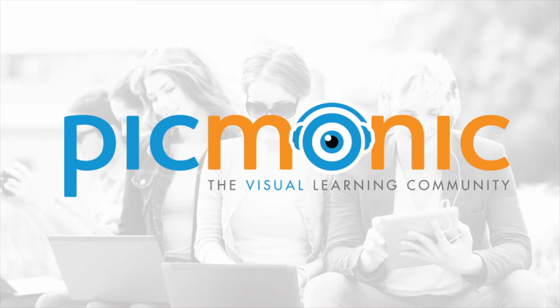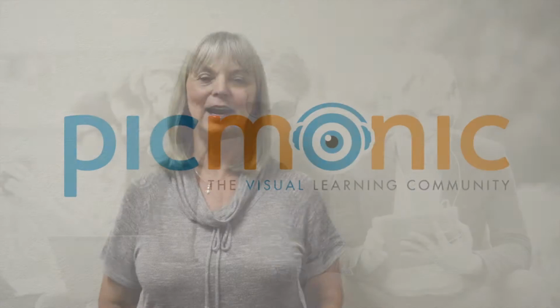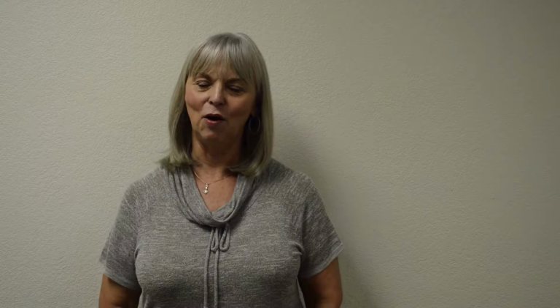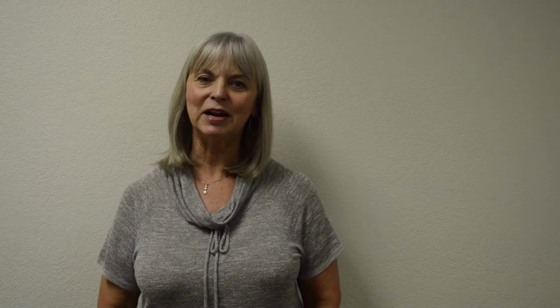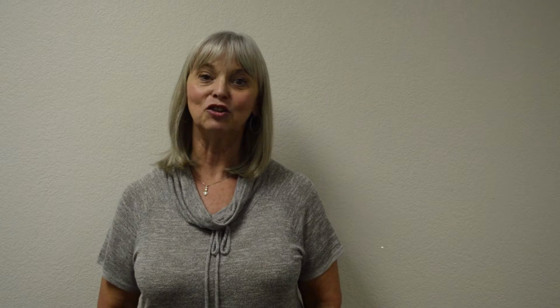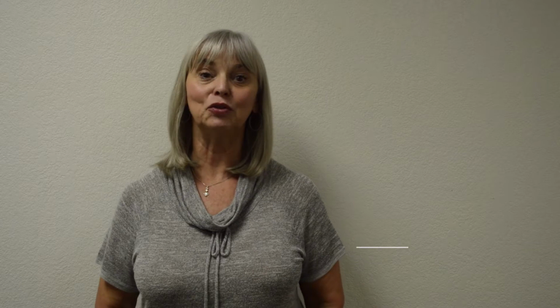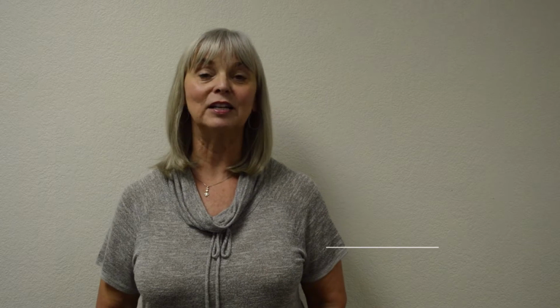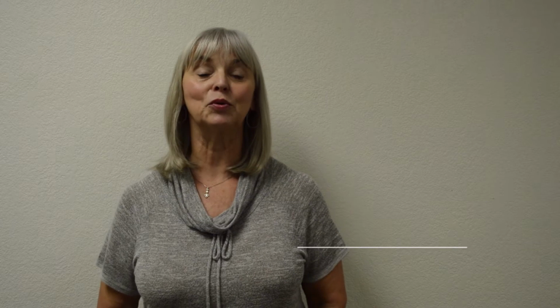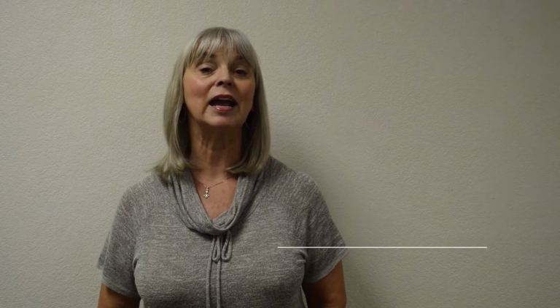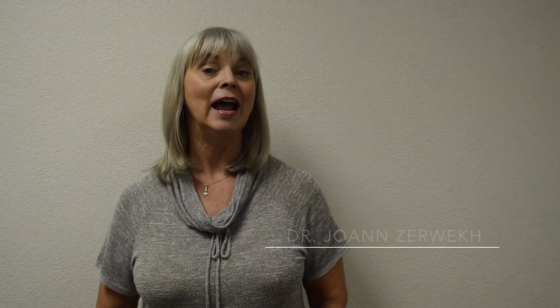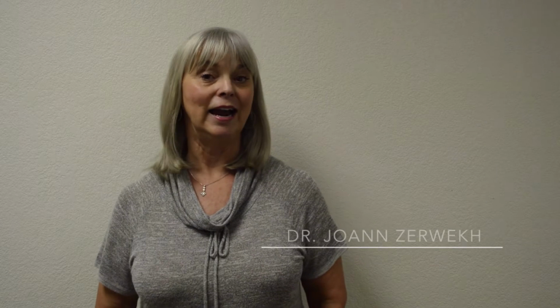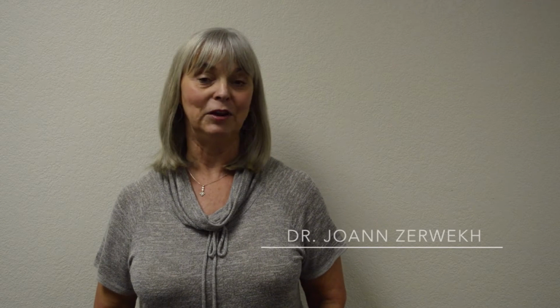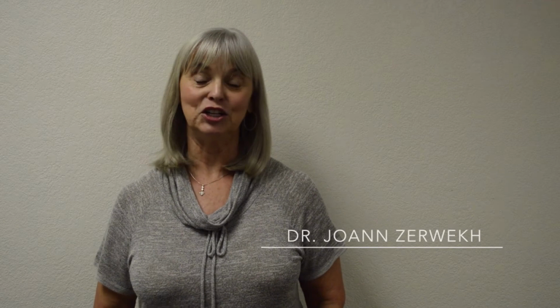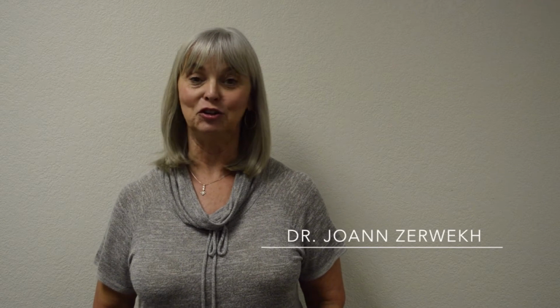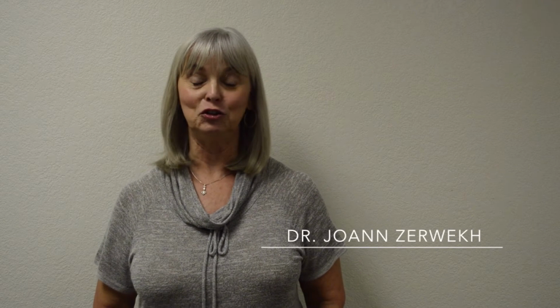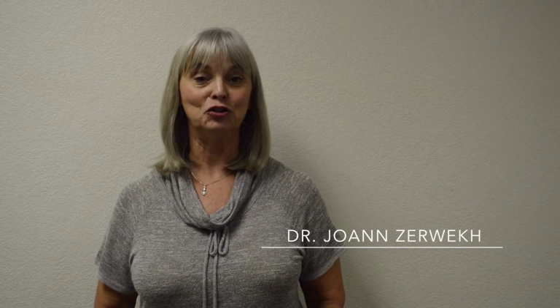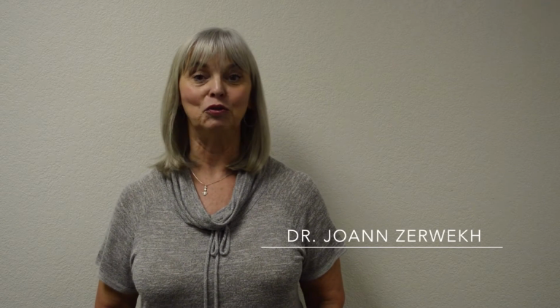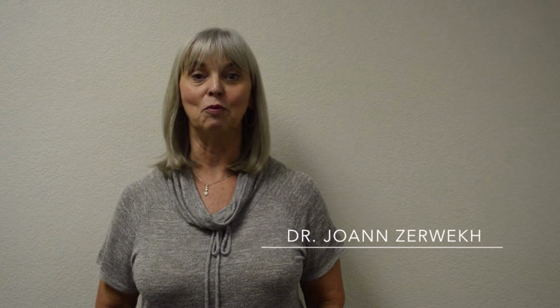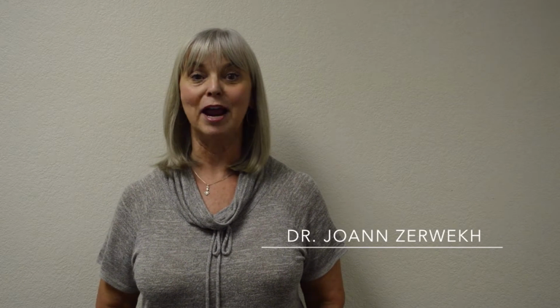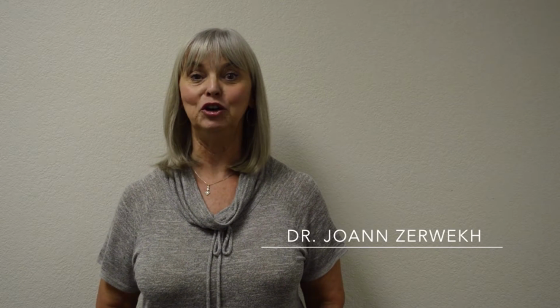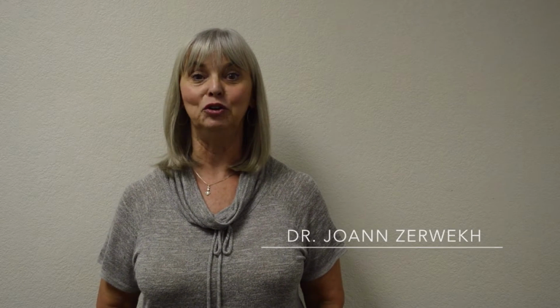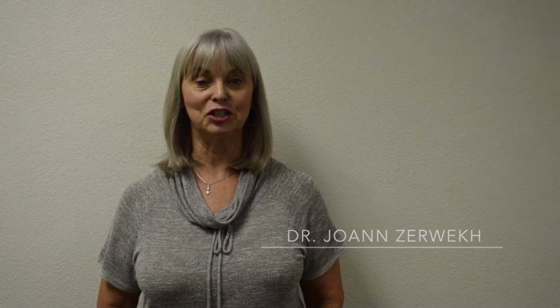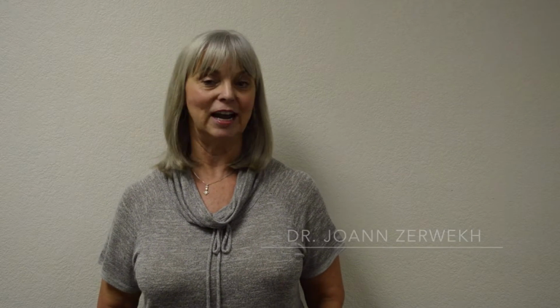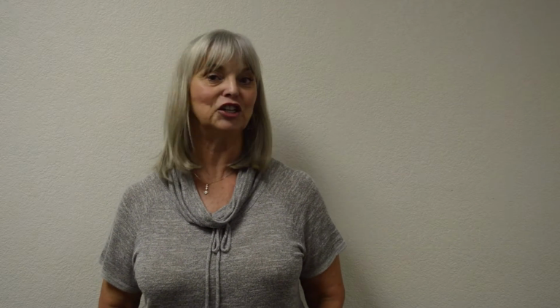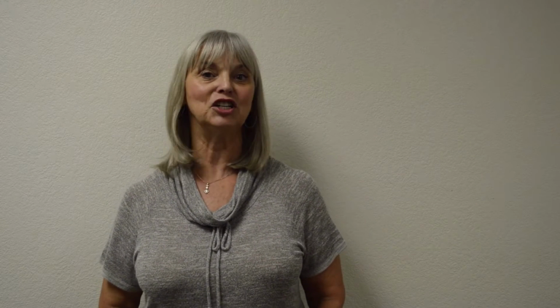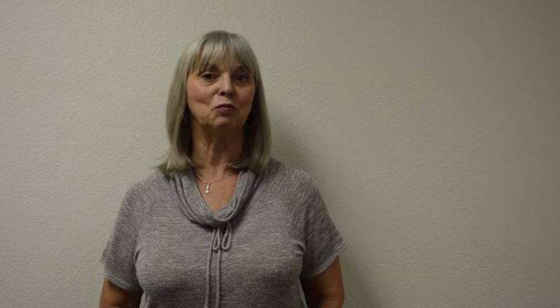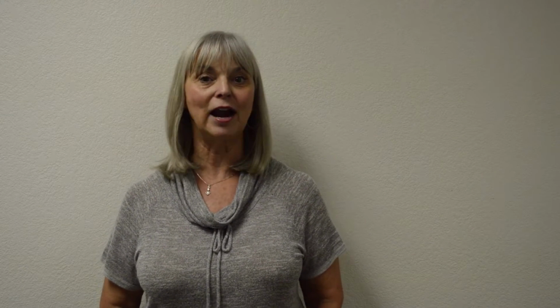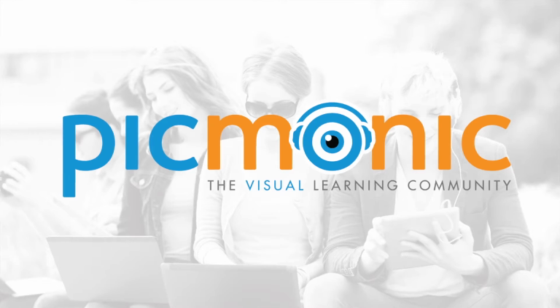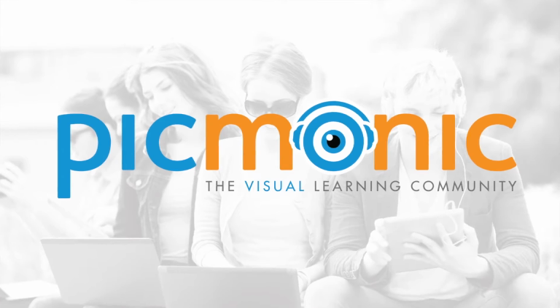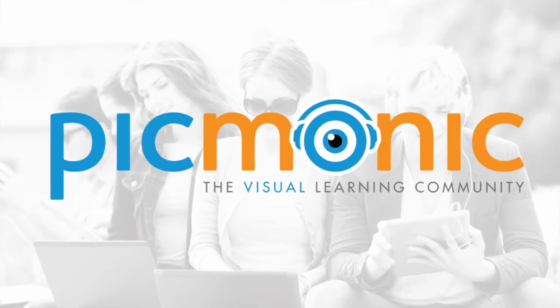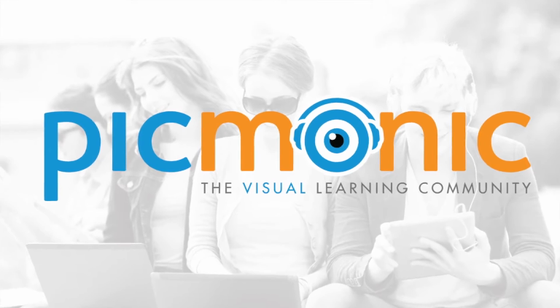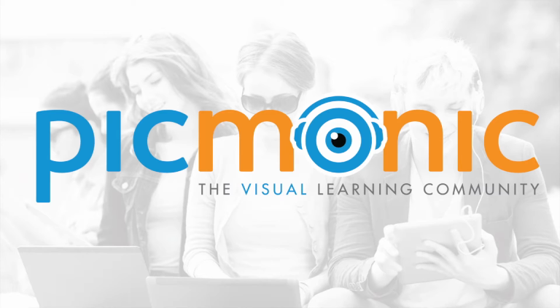Hello, I'm Dr. Joanne Zurich, and I'm here to introduce you to a brand new nursing education product, Thickmonic.